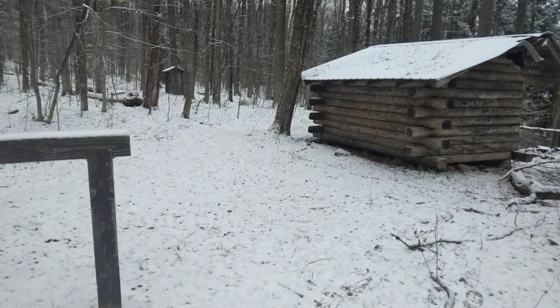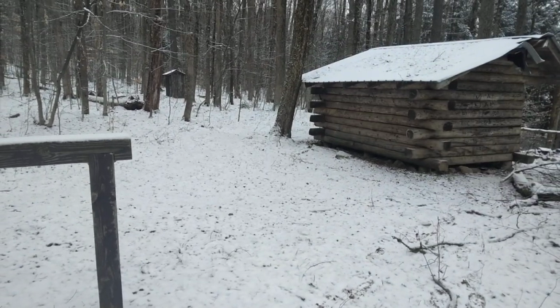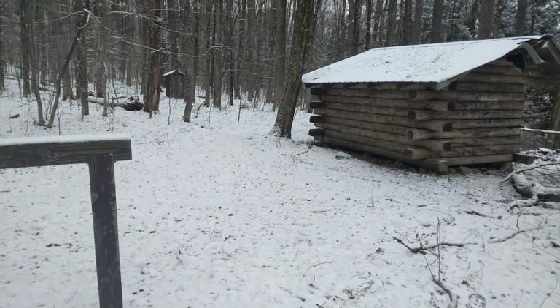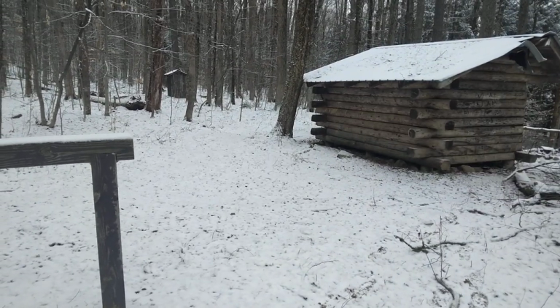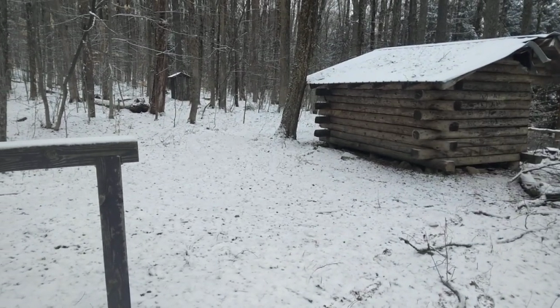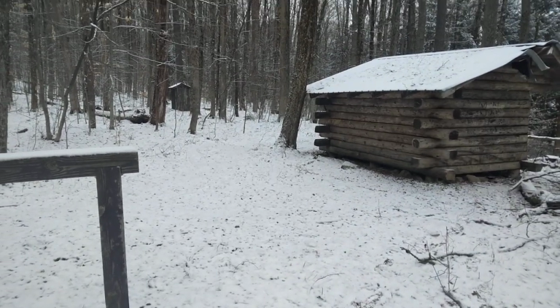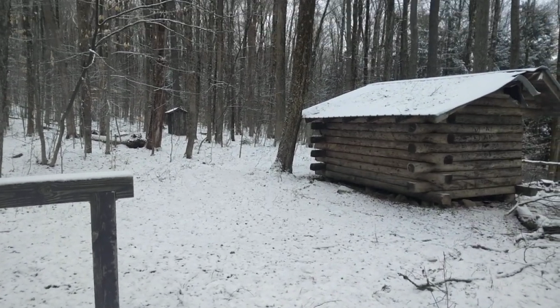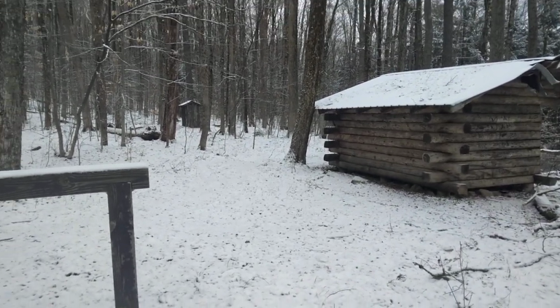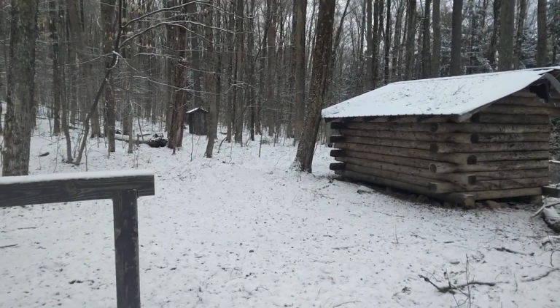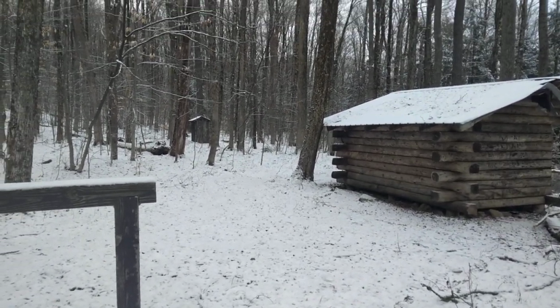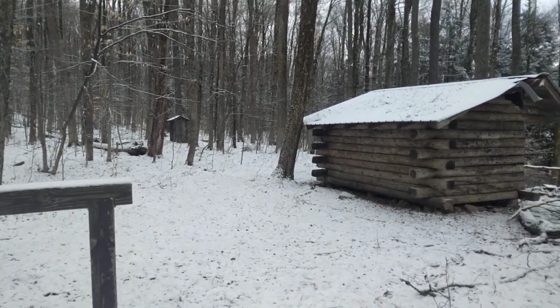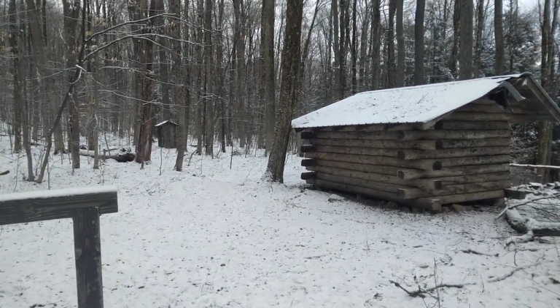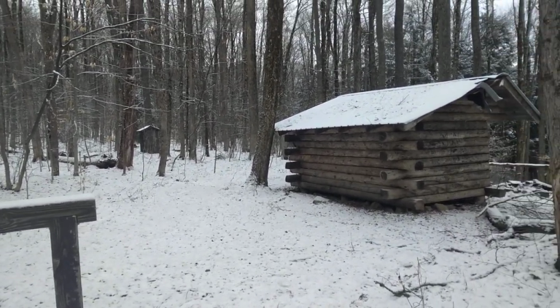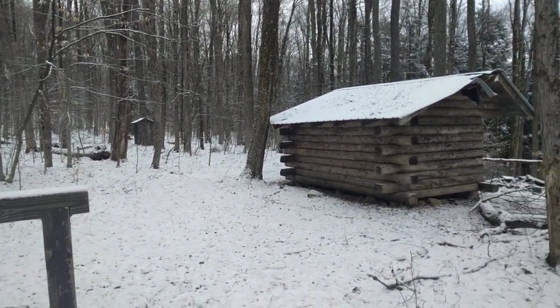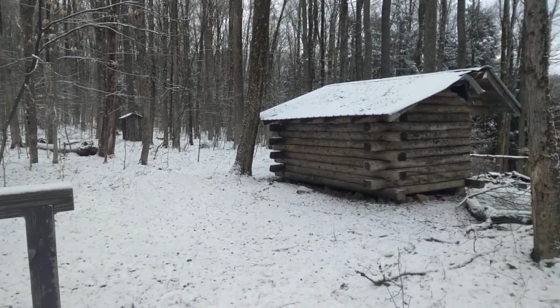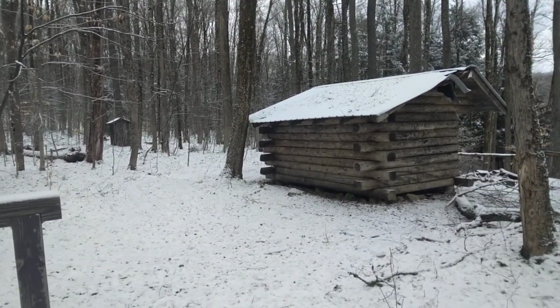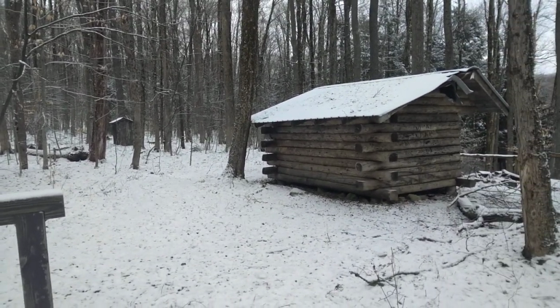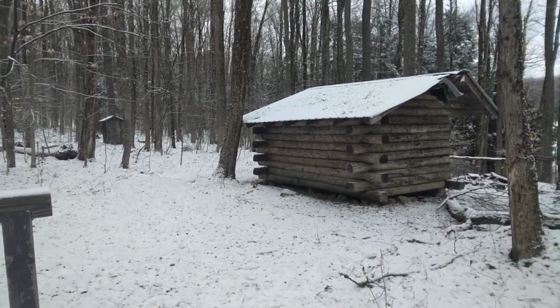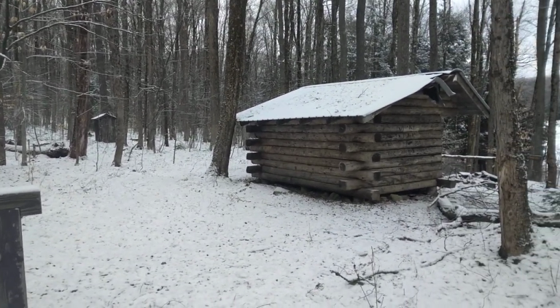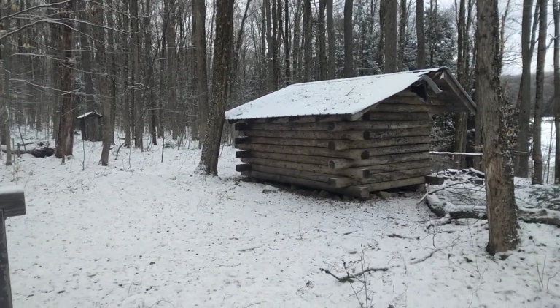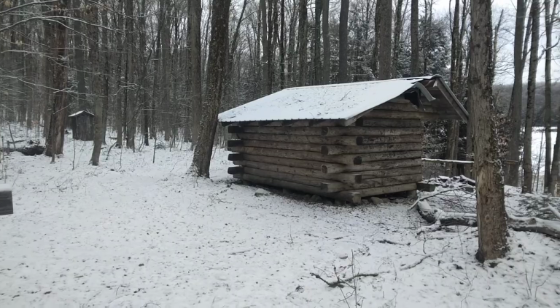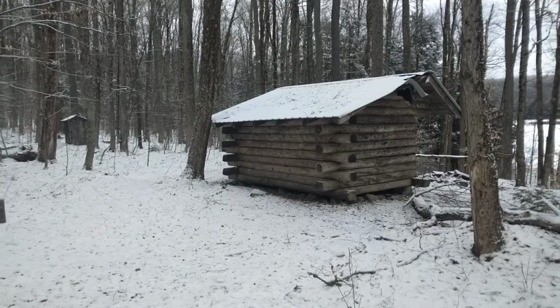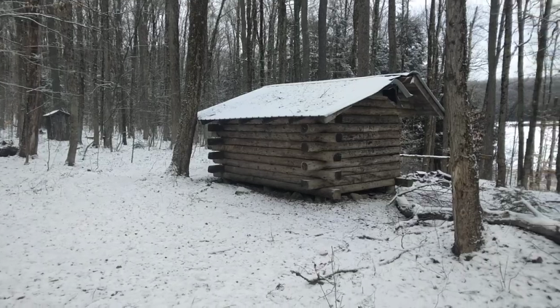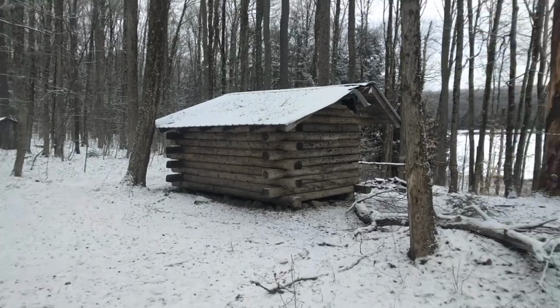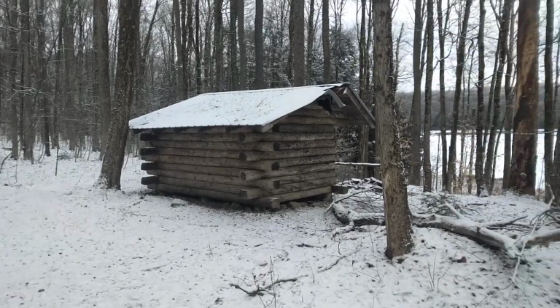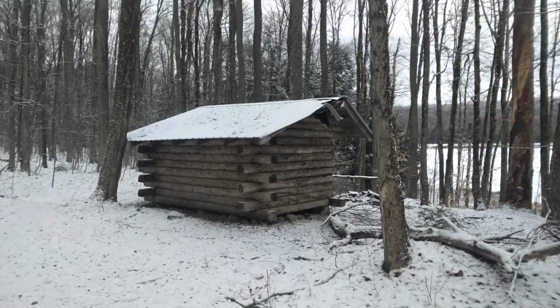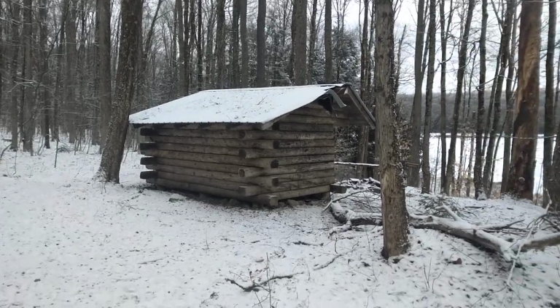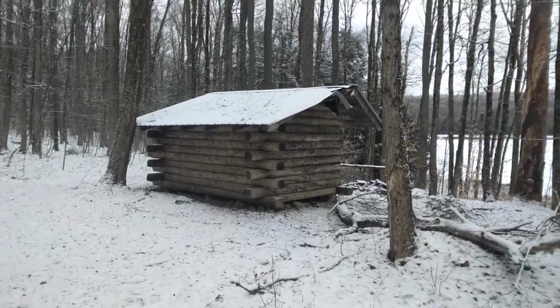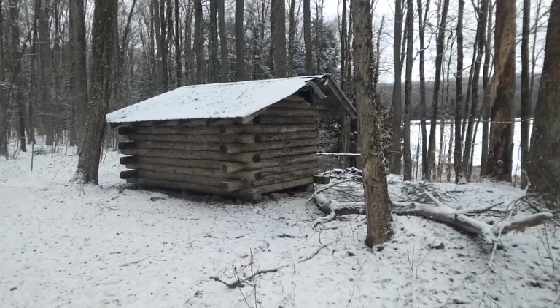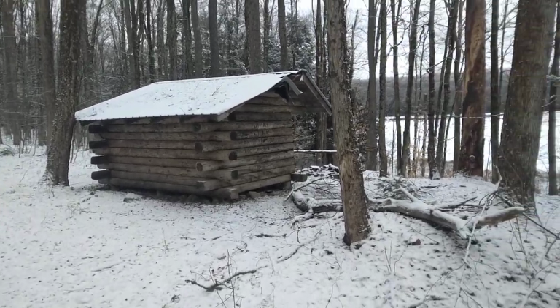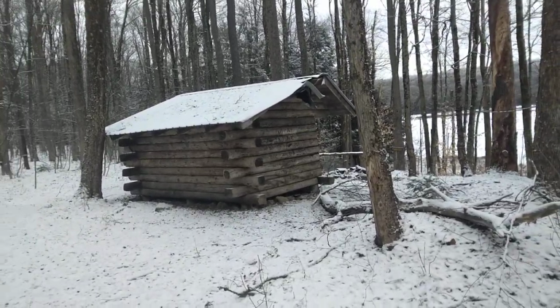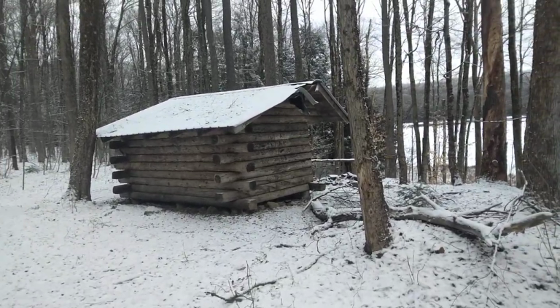This here is the Evergreen Pond Lean-To at Charles Baker State Forest. It's the biggest pond in the forest.